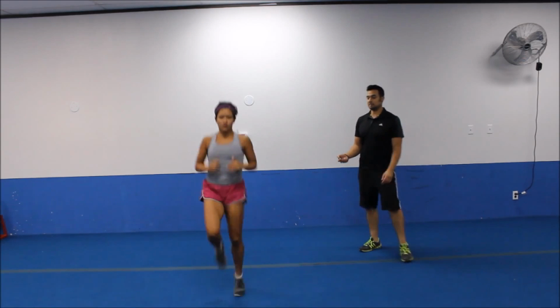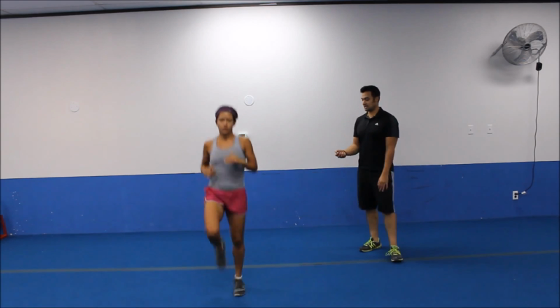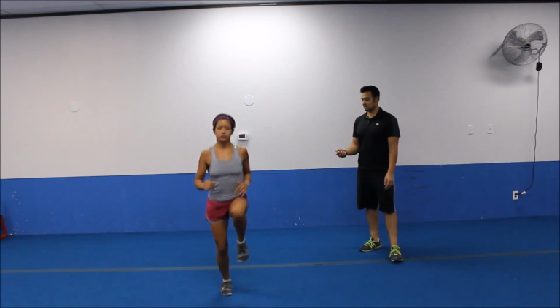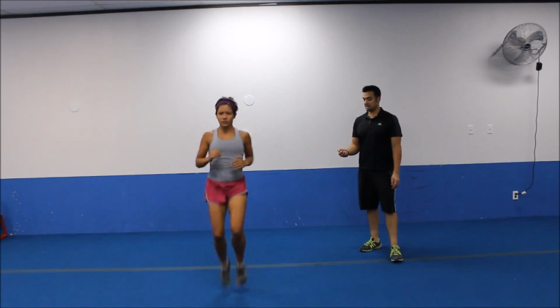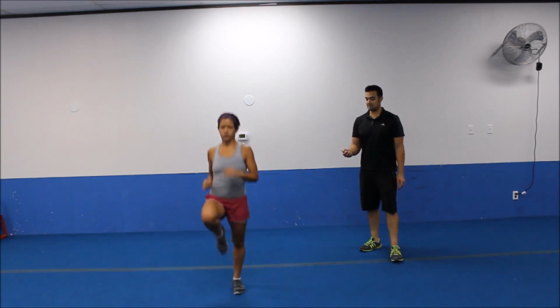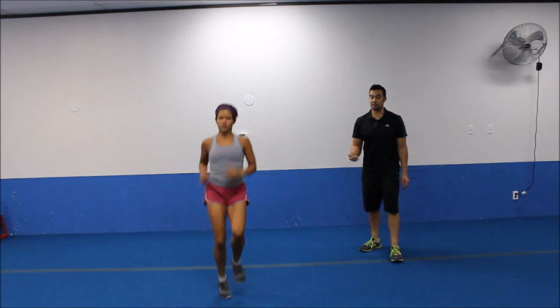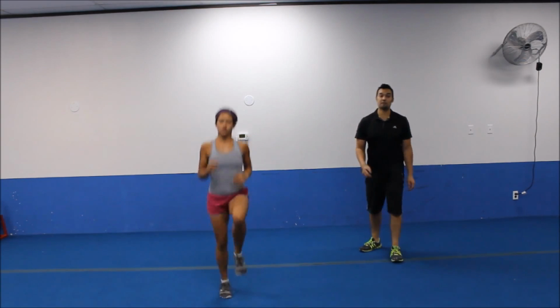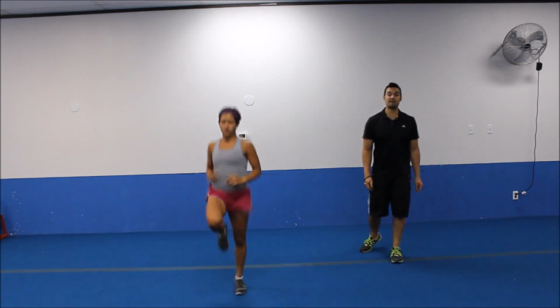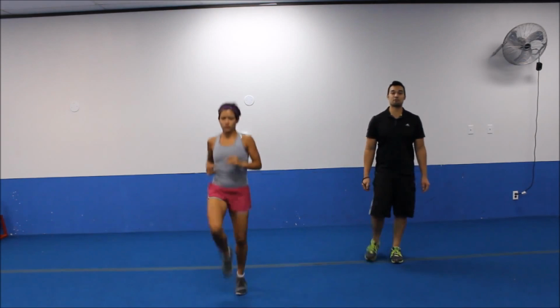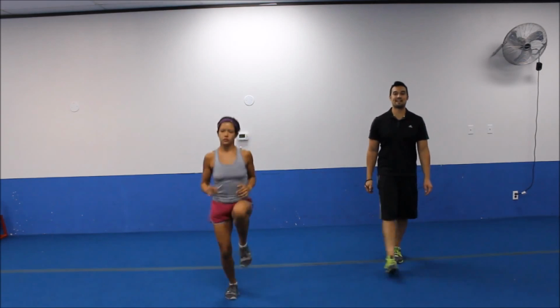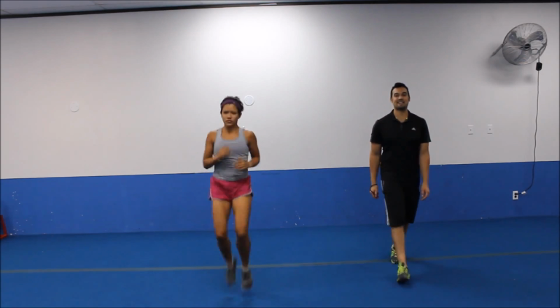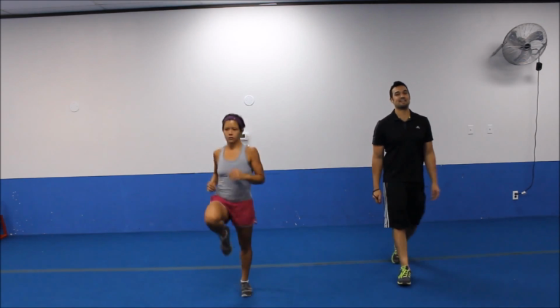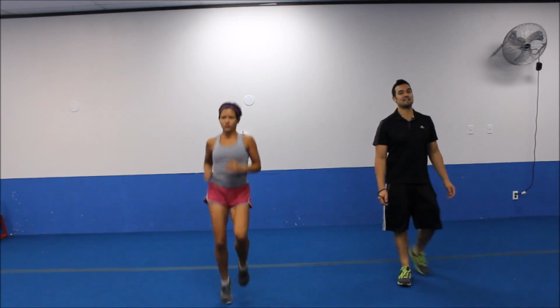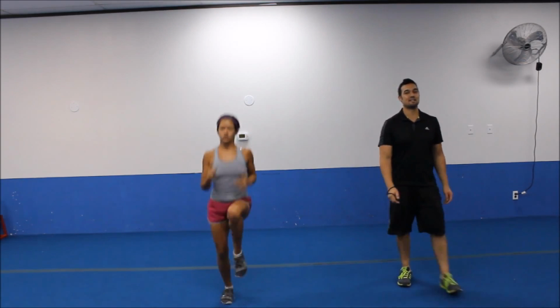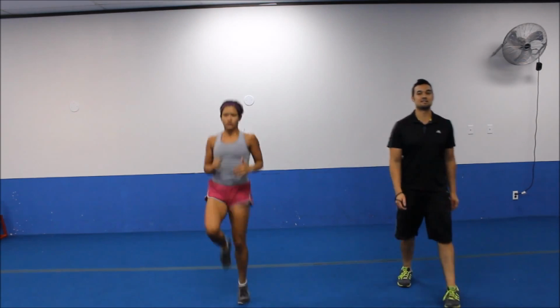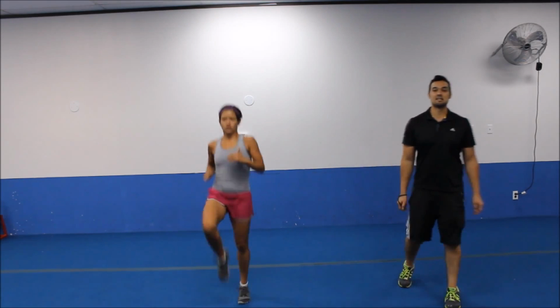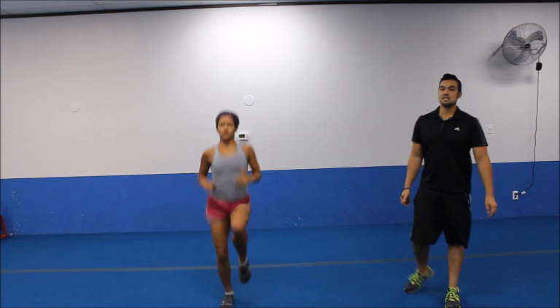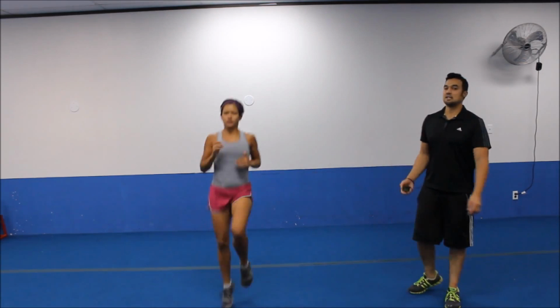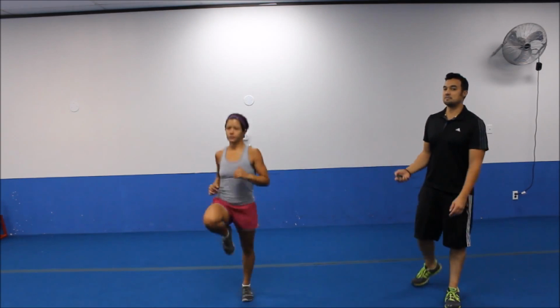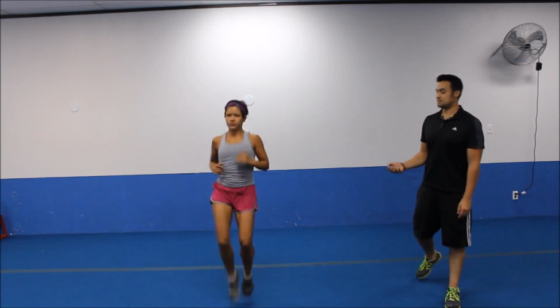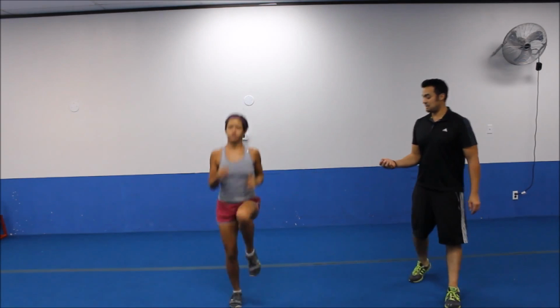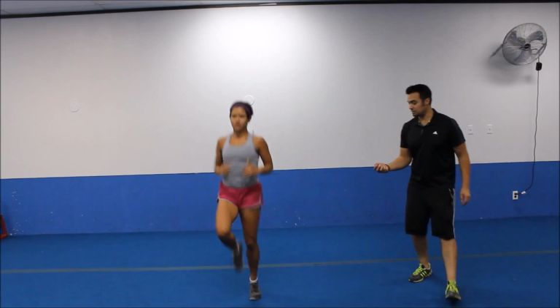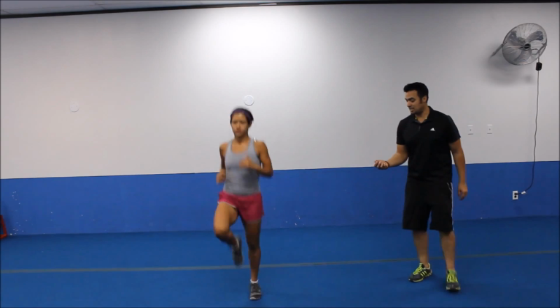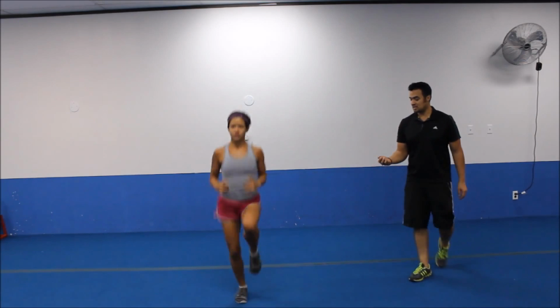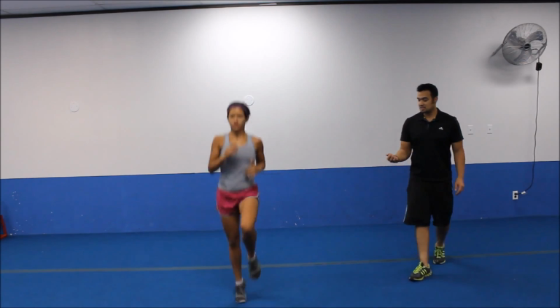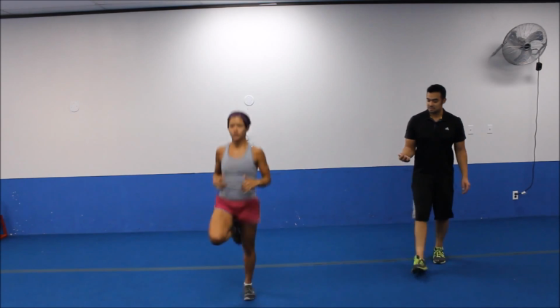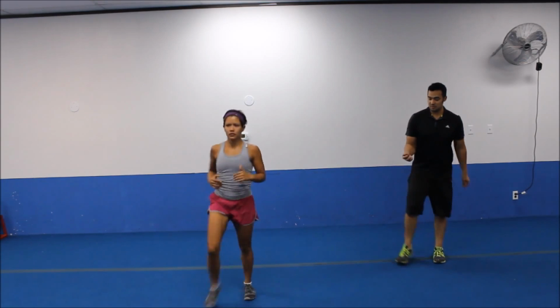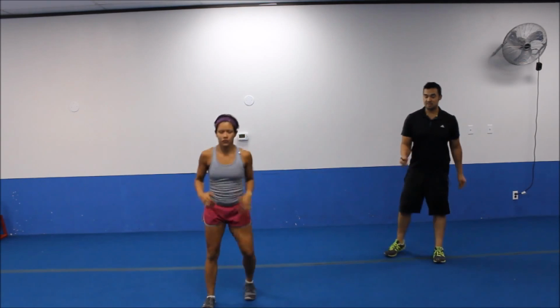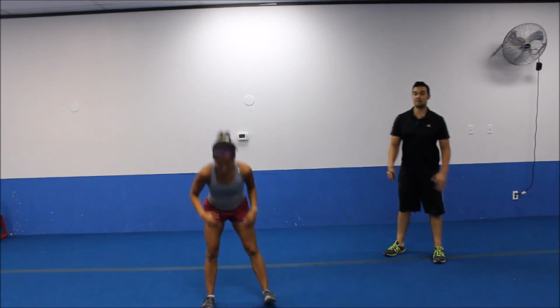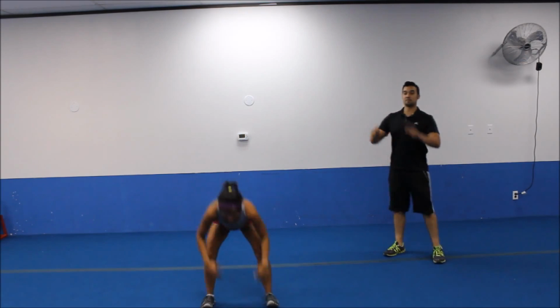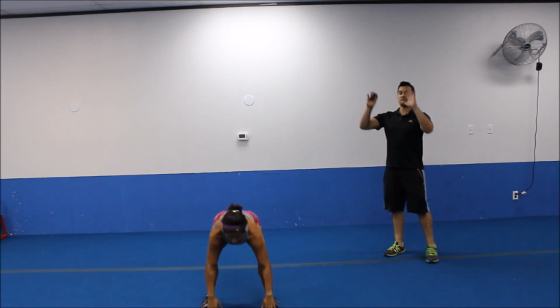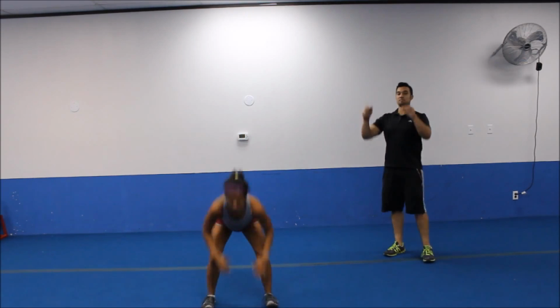Lean it back, lean it back. There we go. Five more seconds. Hitting some up downs. Three, two, let's tap those toes.